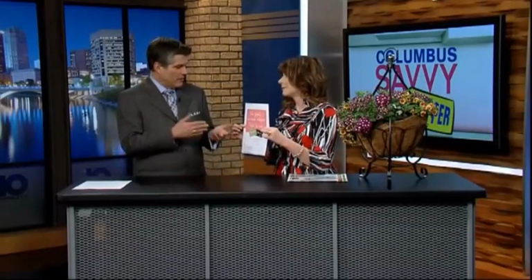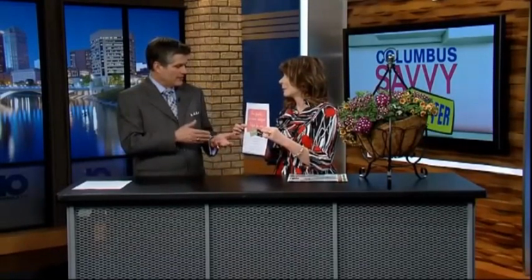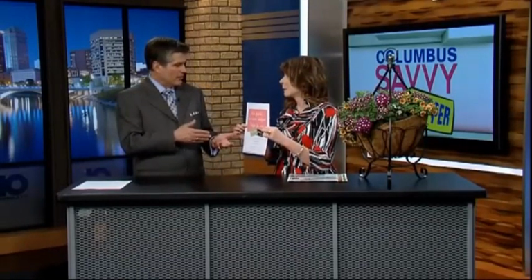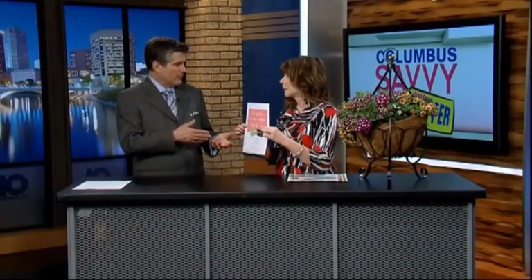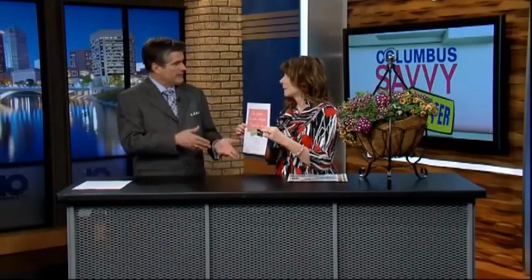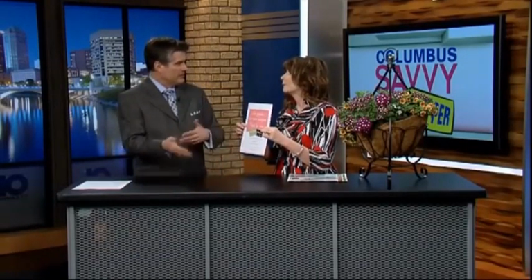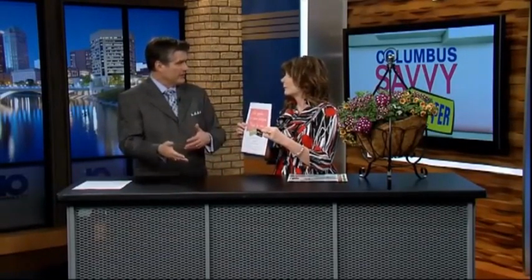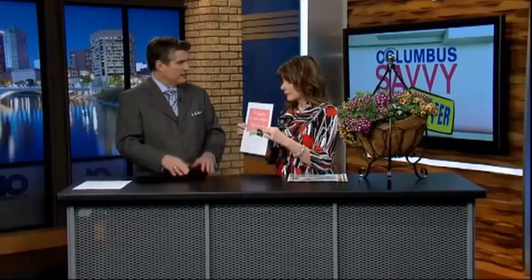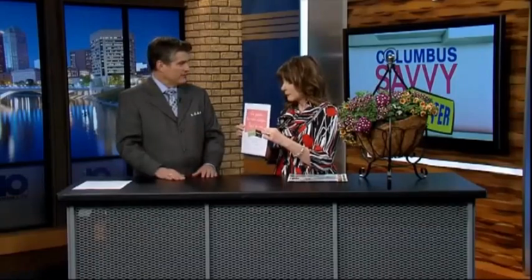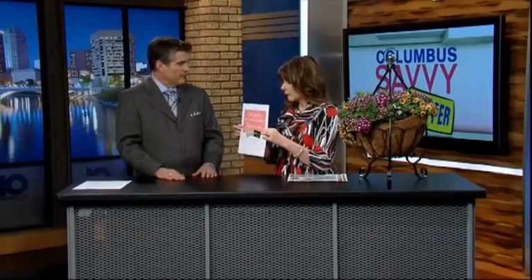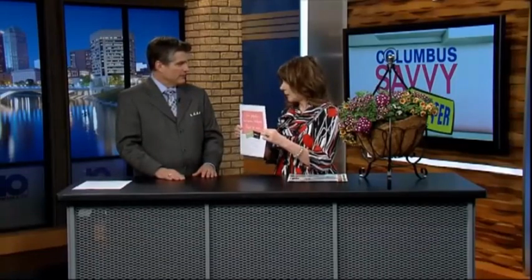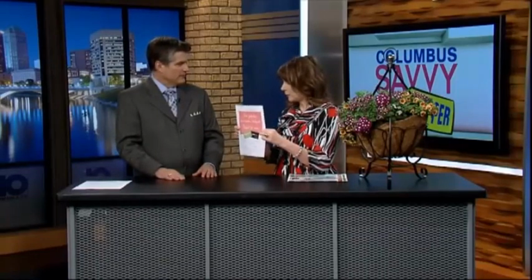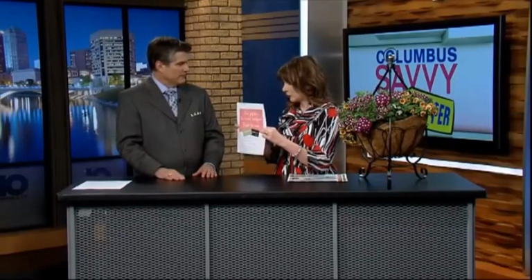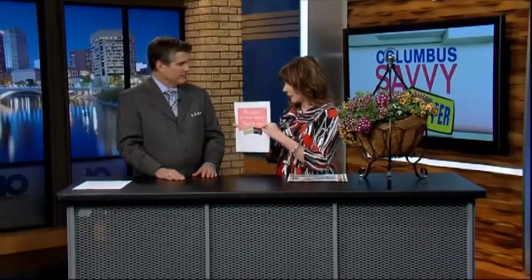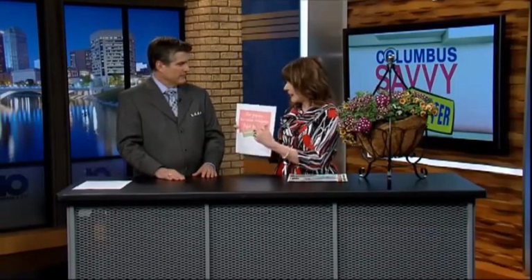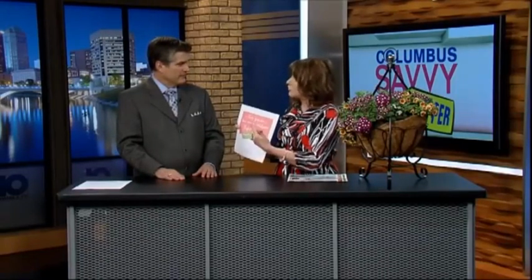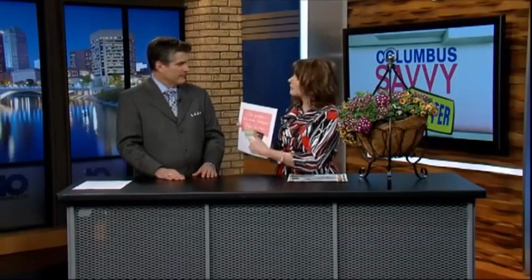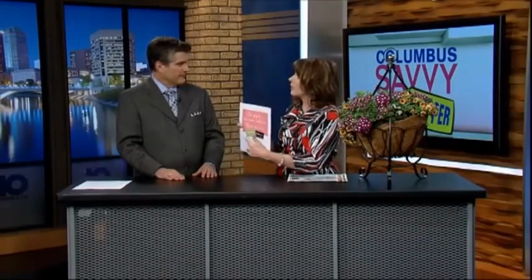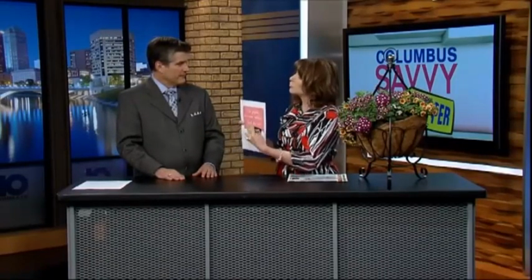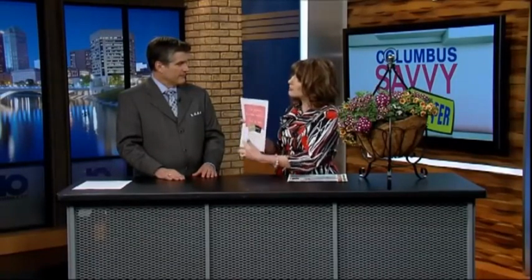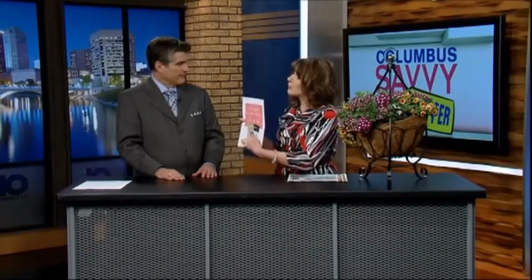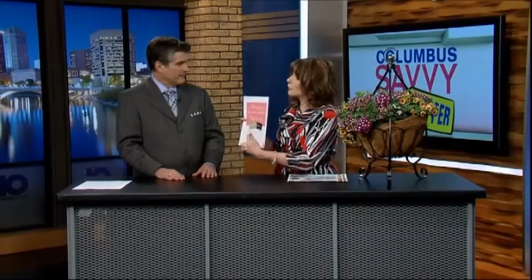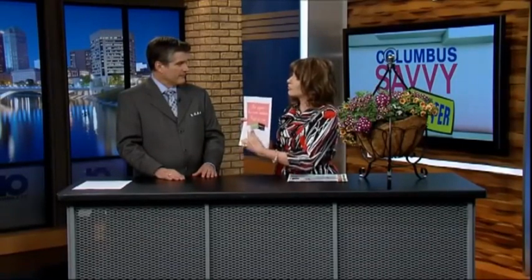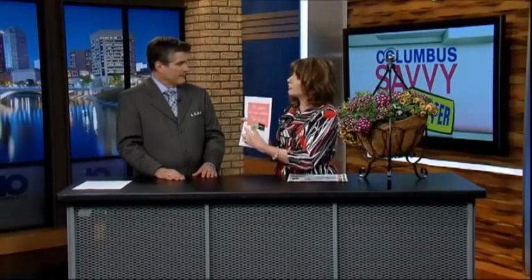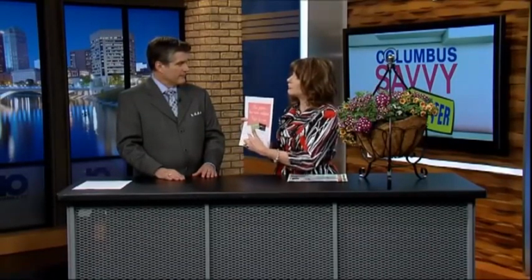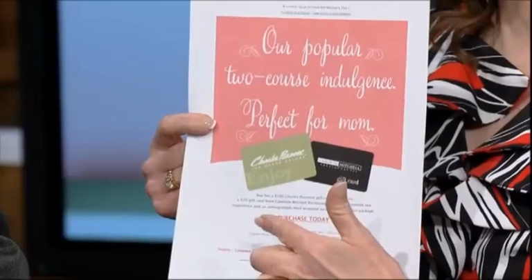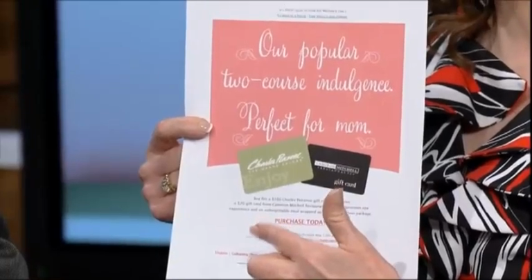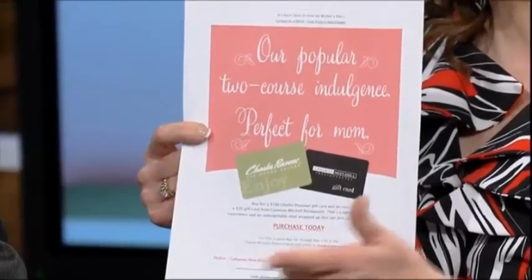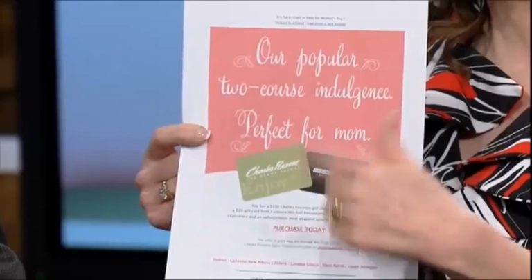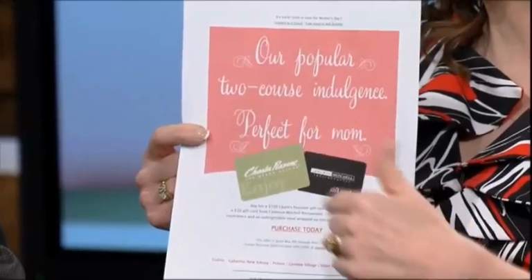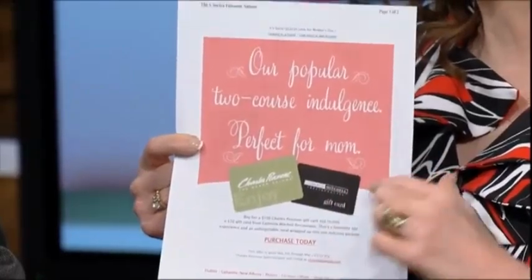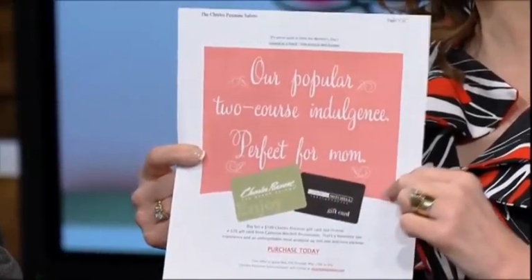Mom gets all prettied up and then you take her to dinner as well. And if you don't have time, stop into one of the locations, or if you don't have time, go online and order it digitally.